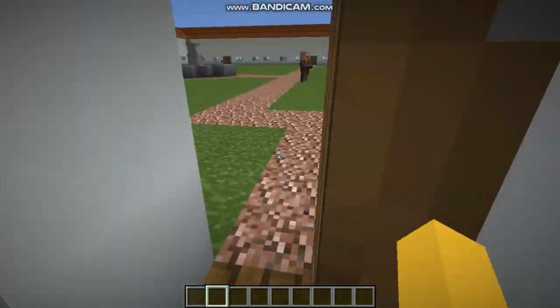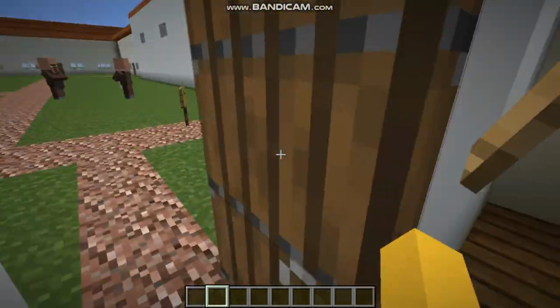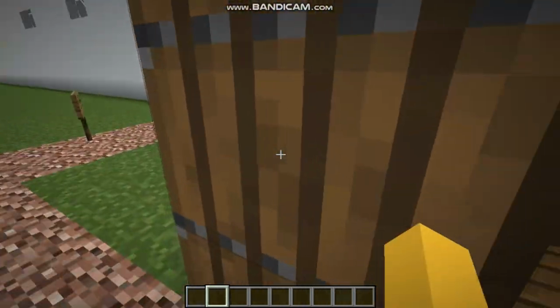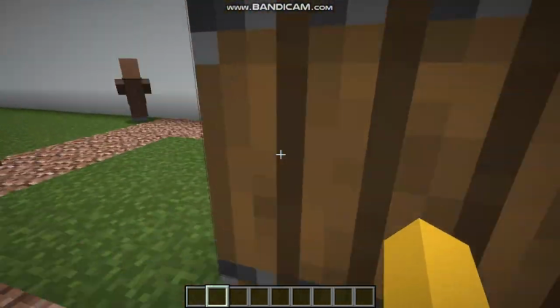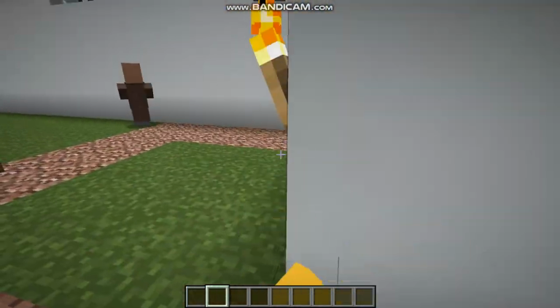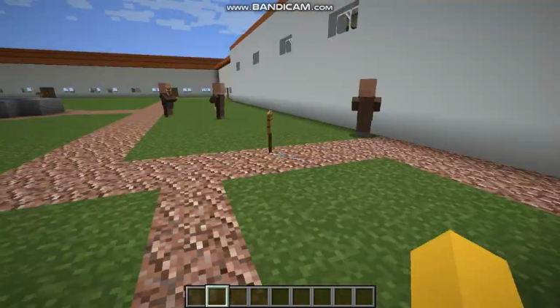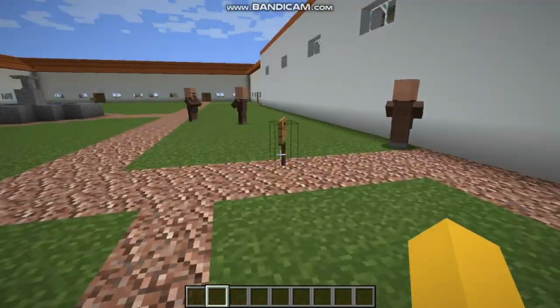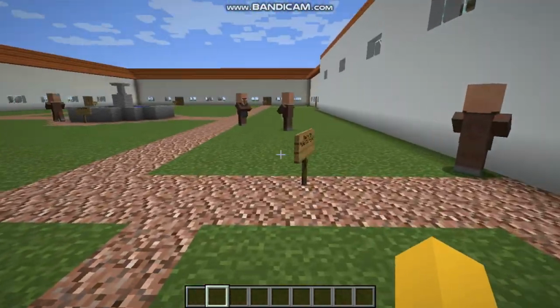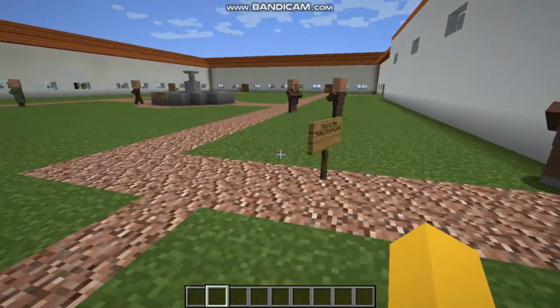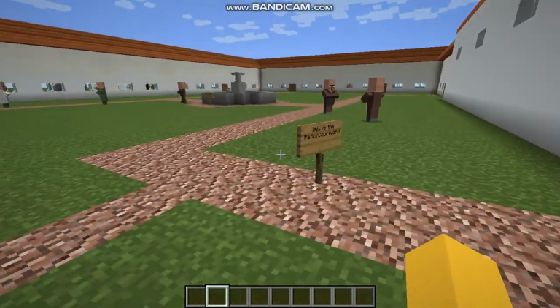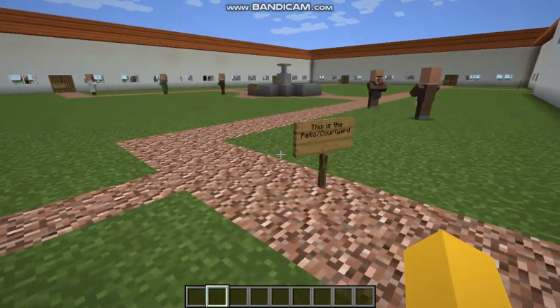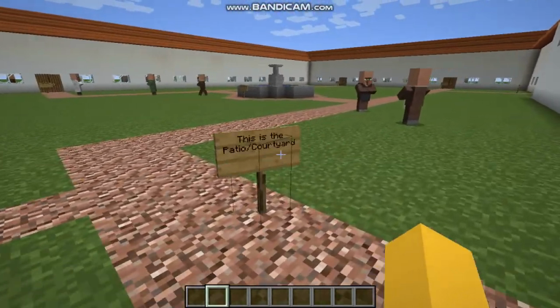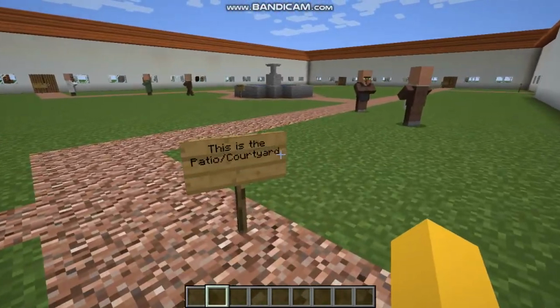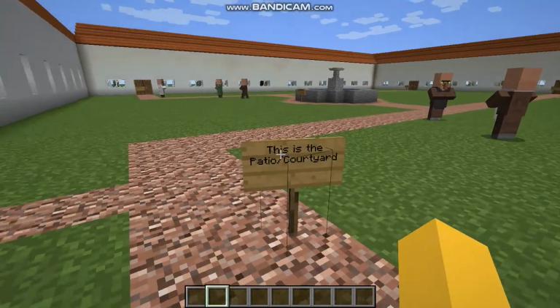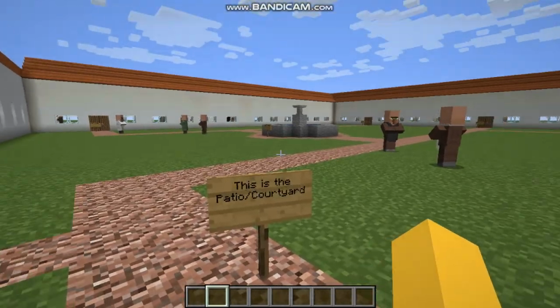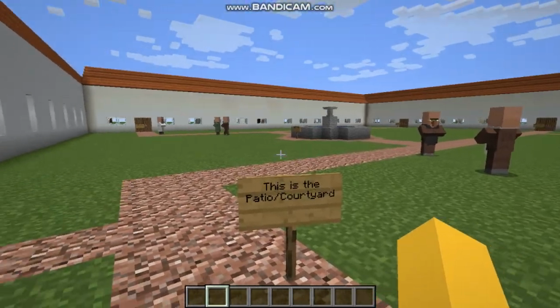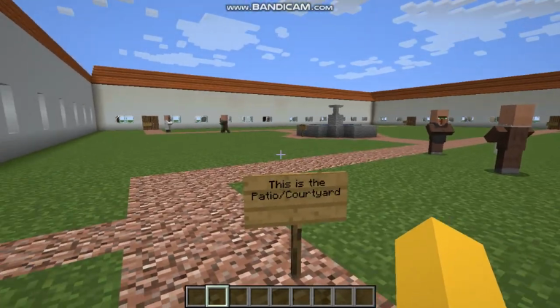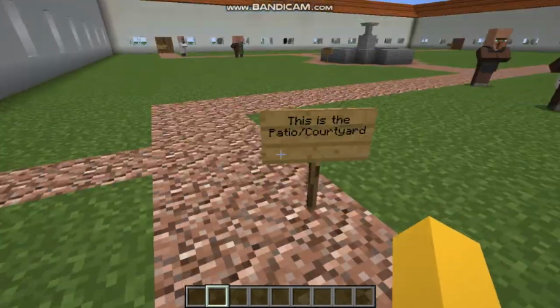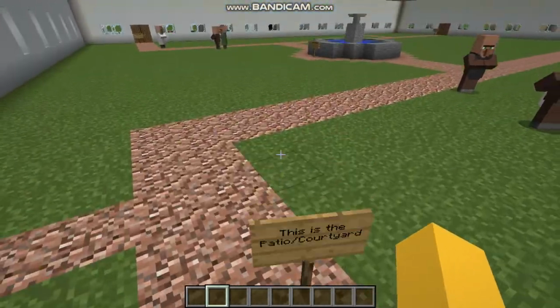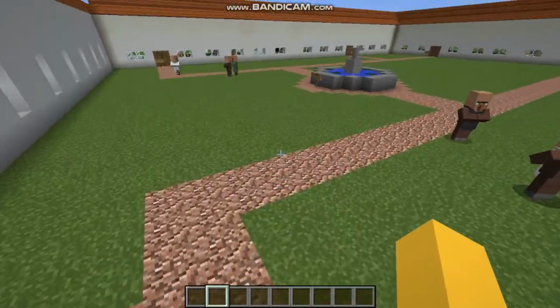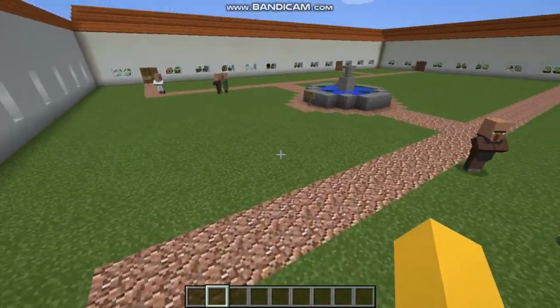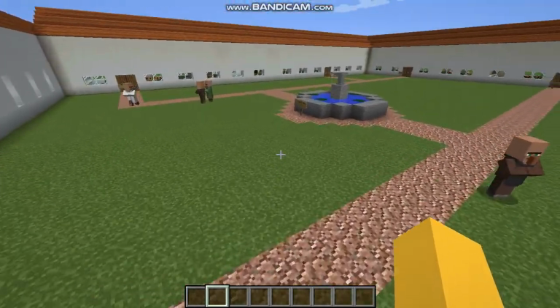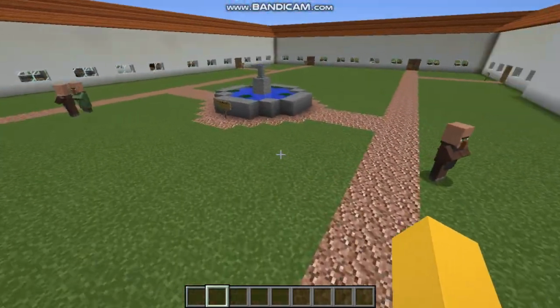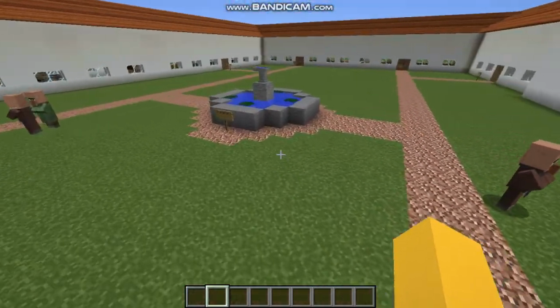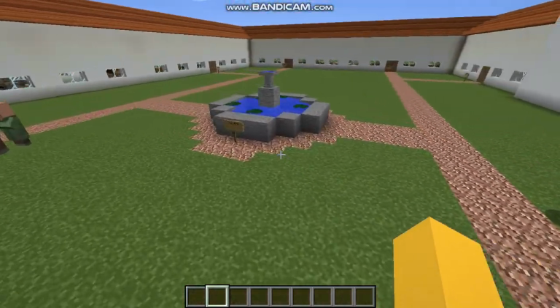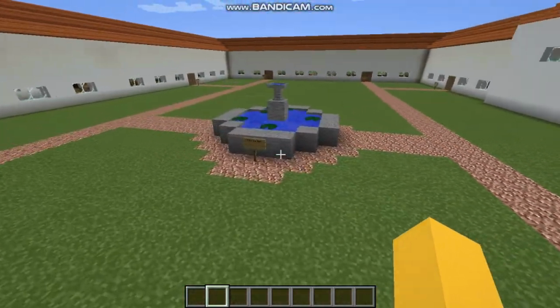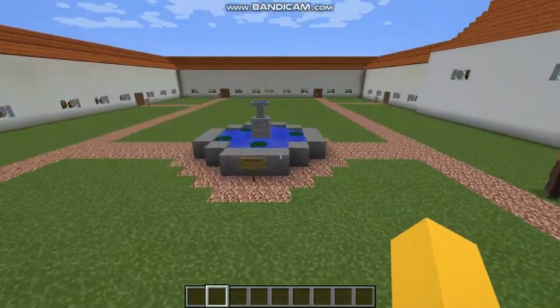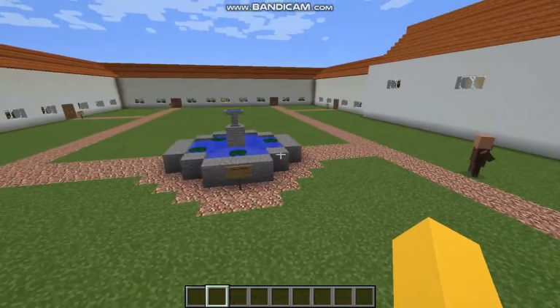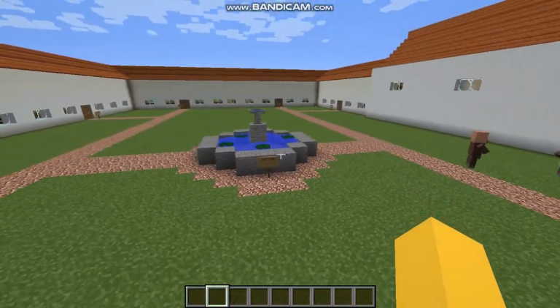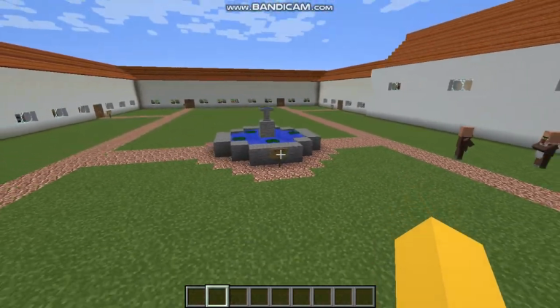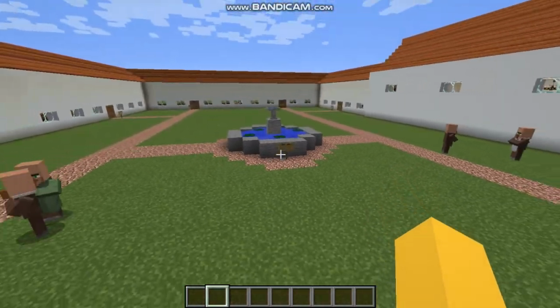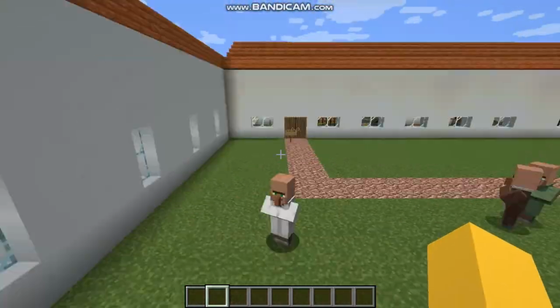Over here is the patio or courtyard. And this is just the fountain.